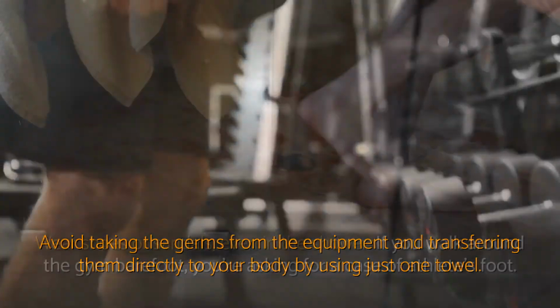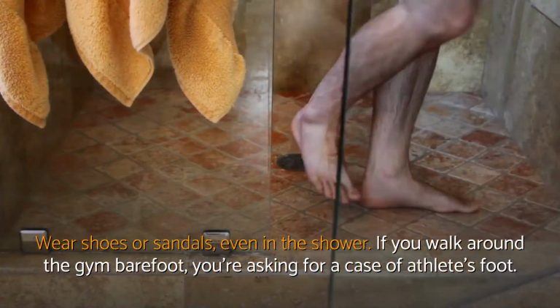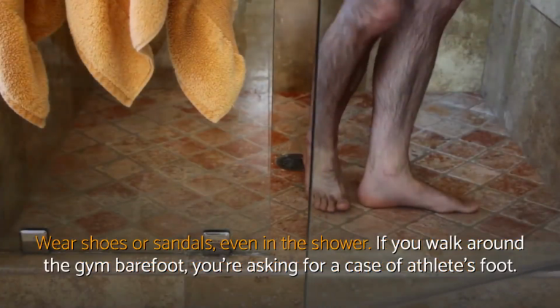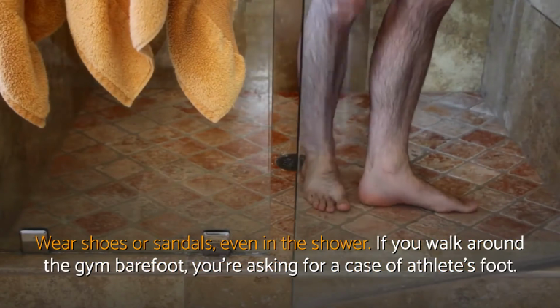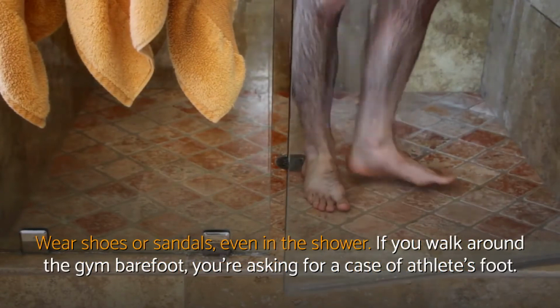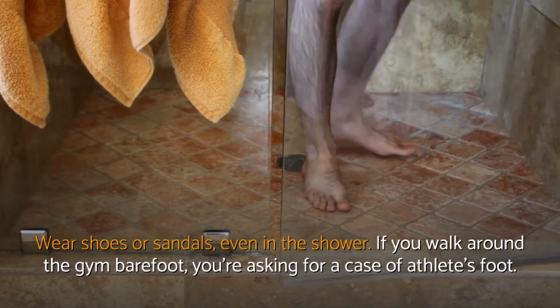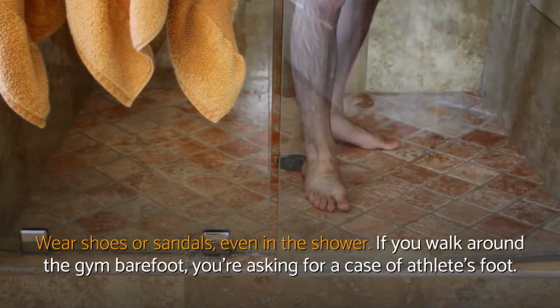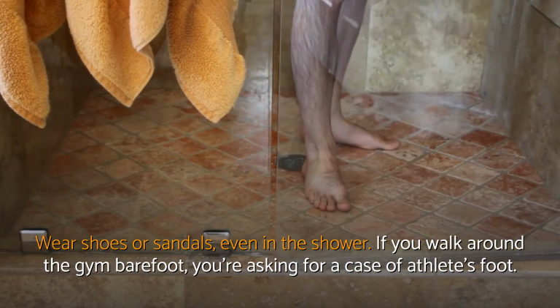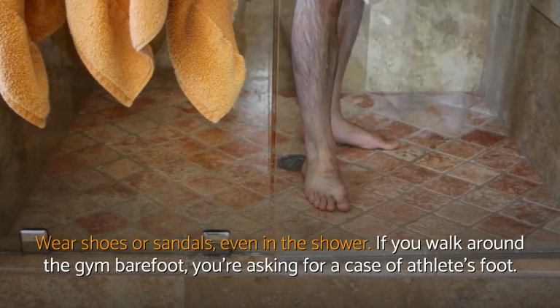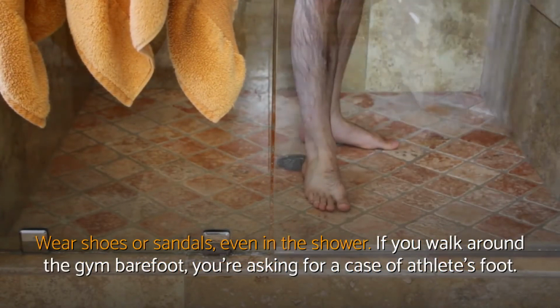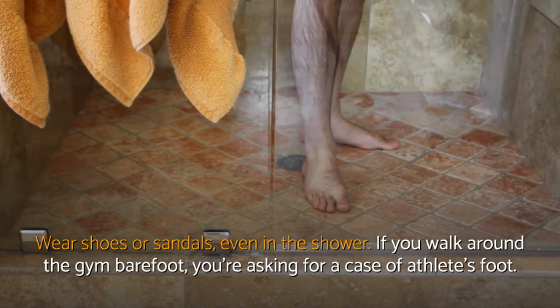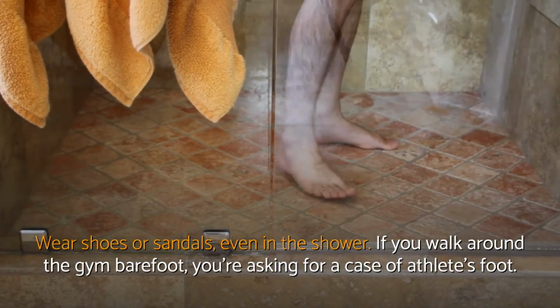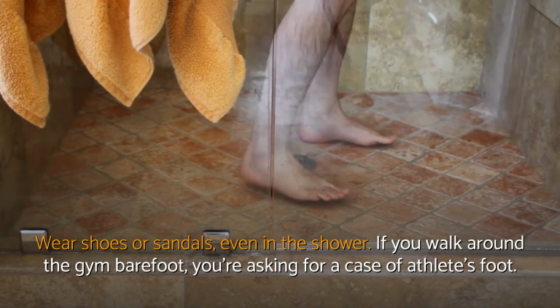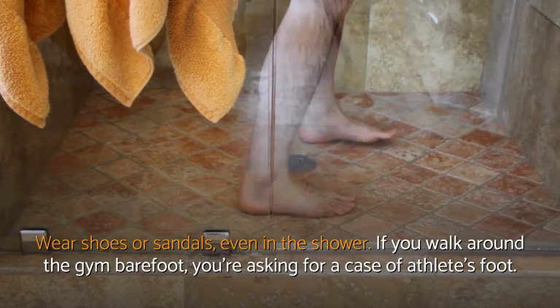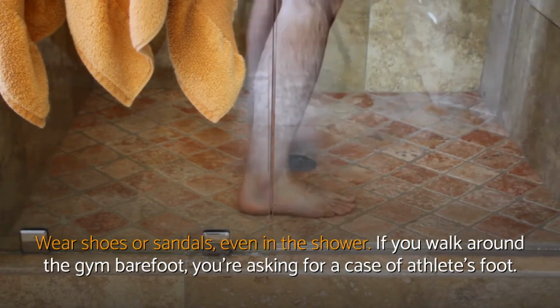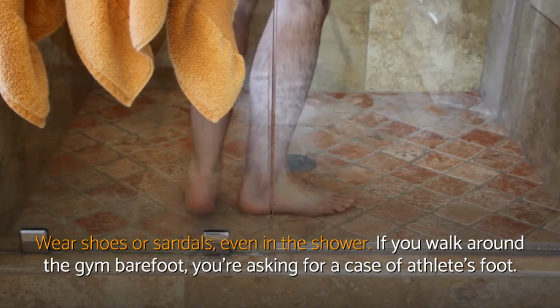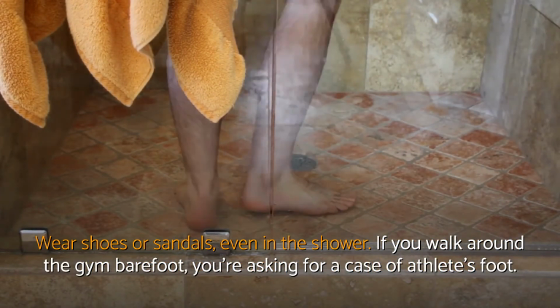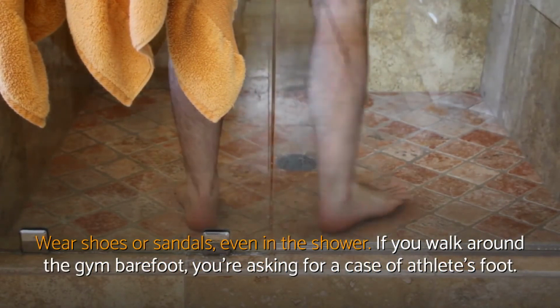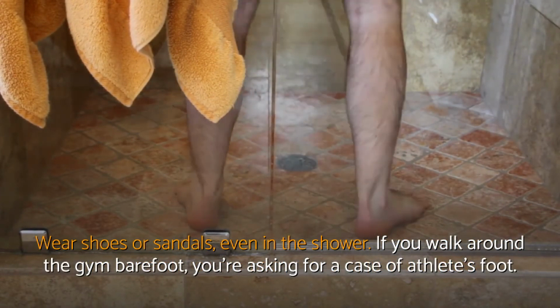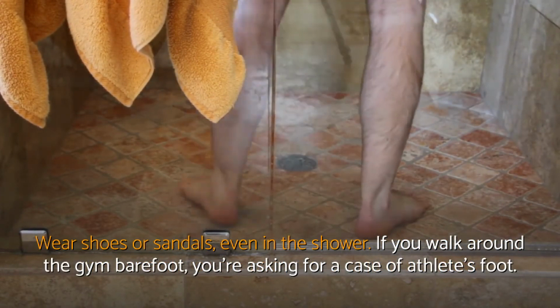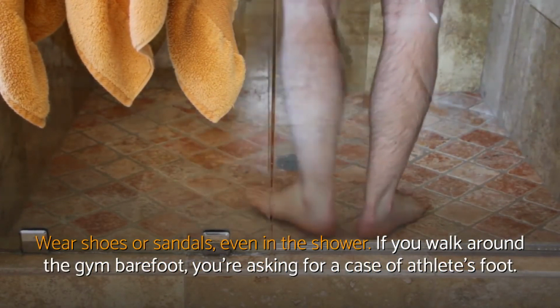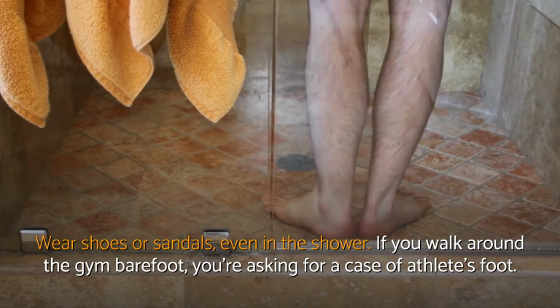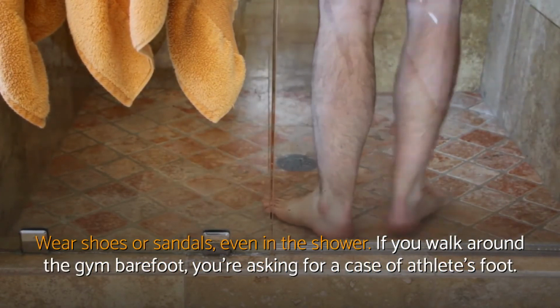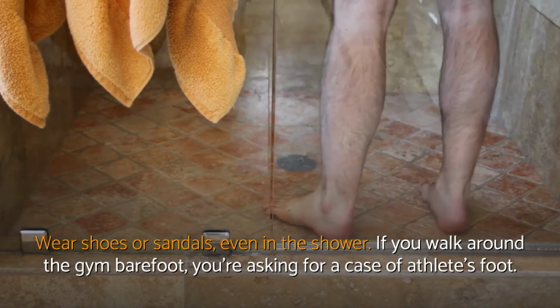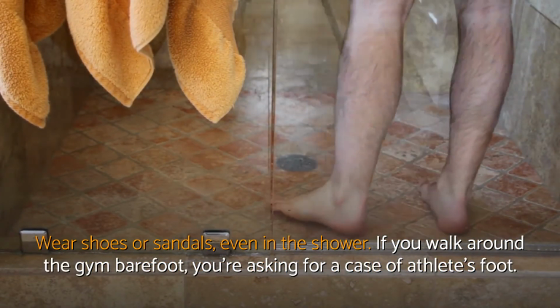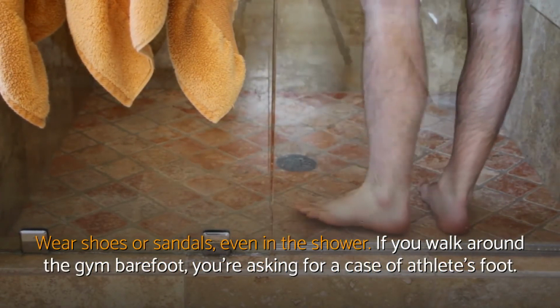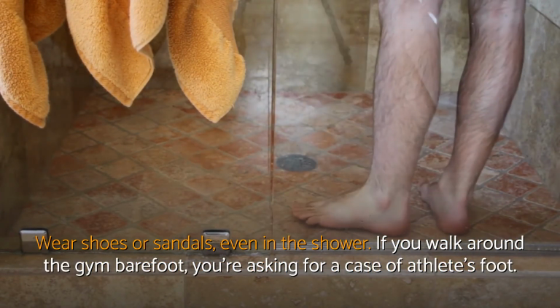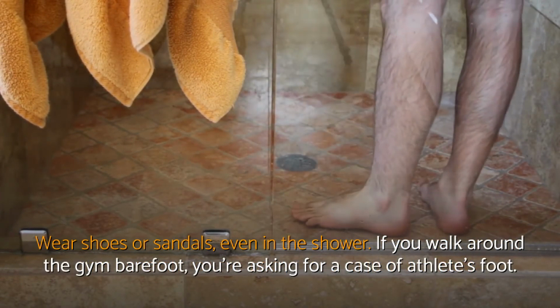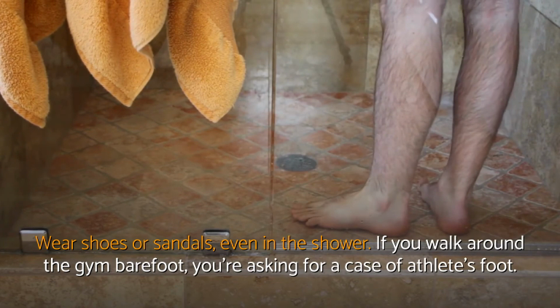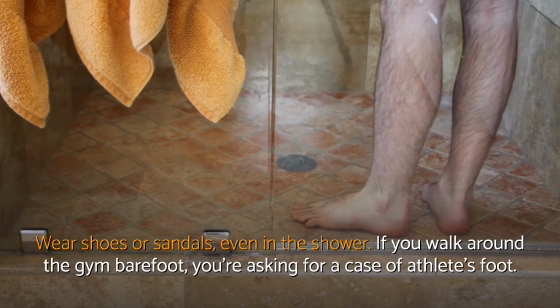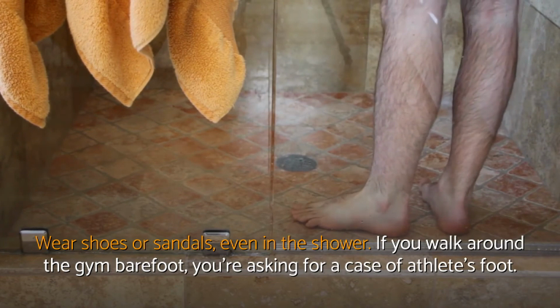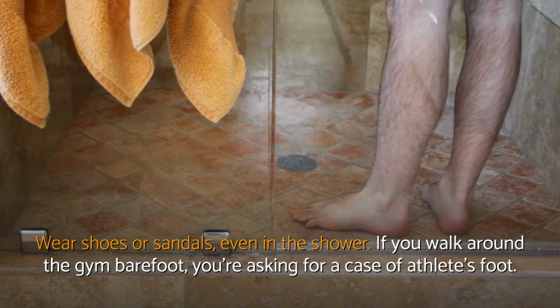Wear shoes or sandals, even in the shower. If you walk around the gym barefoot, you're asking for a case of athlete's foot.